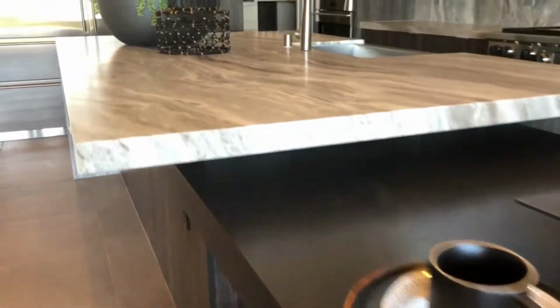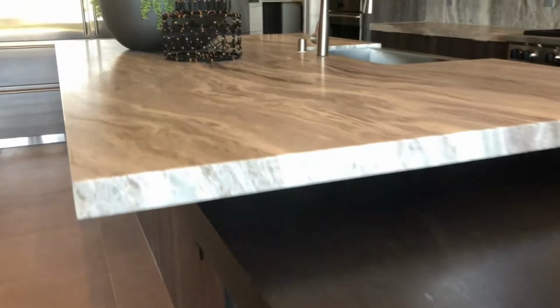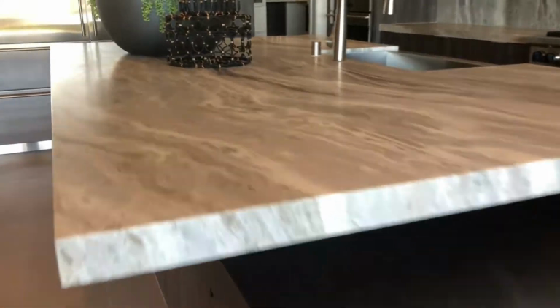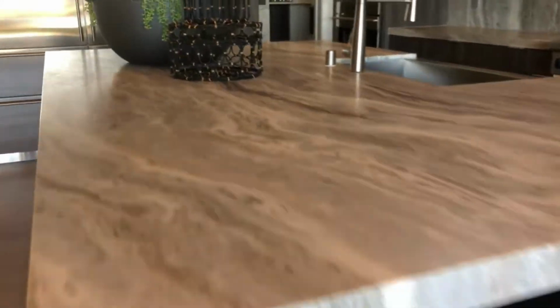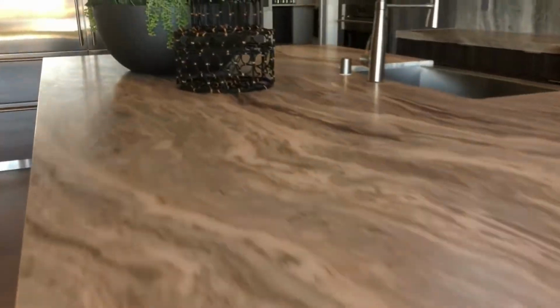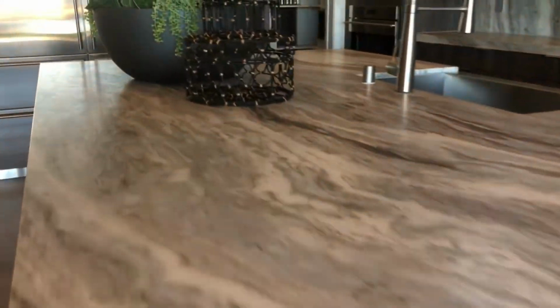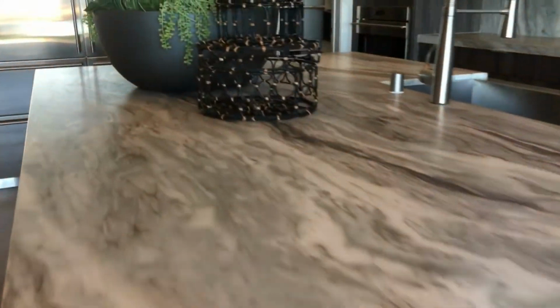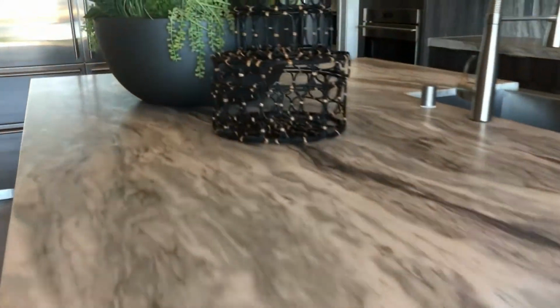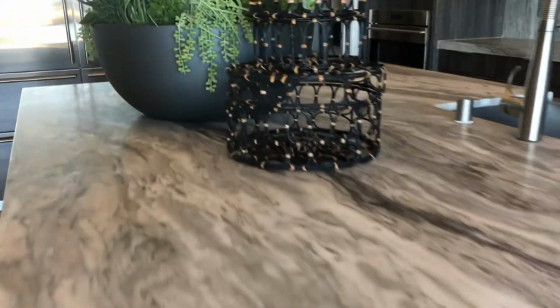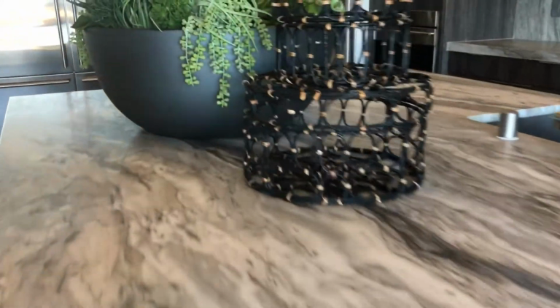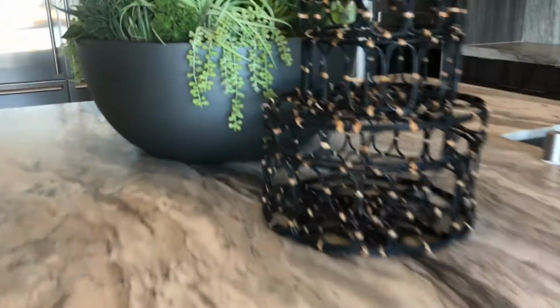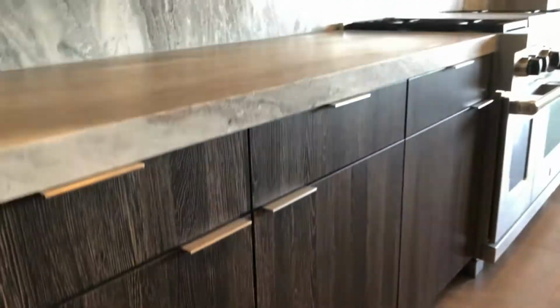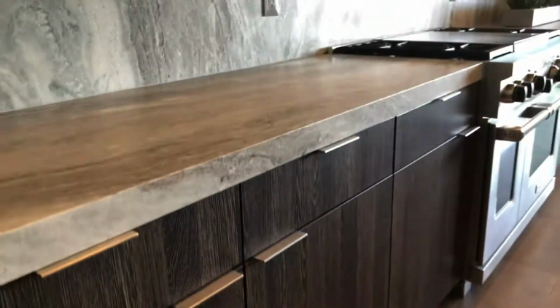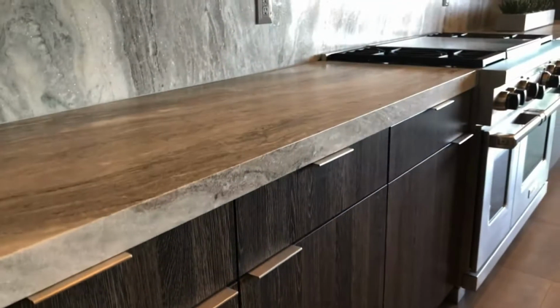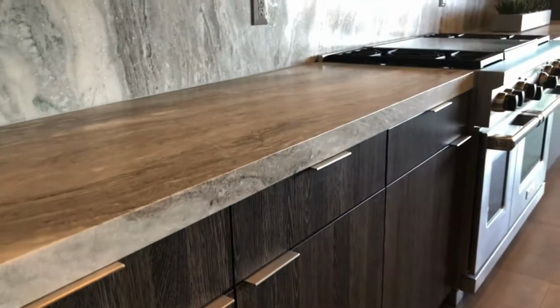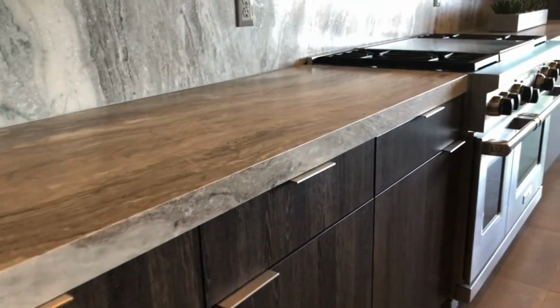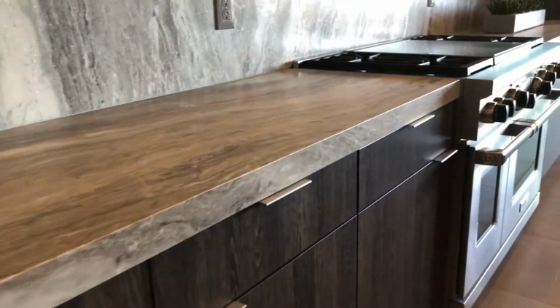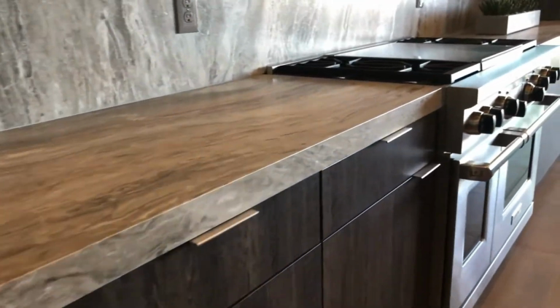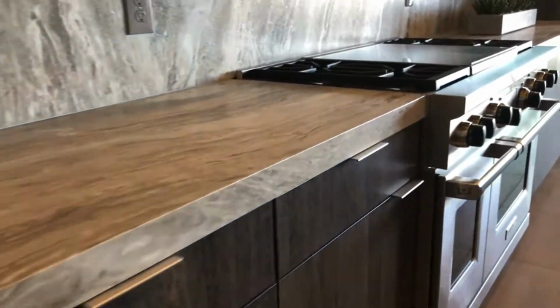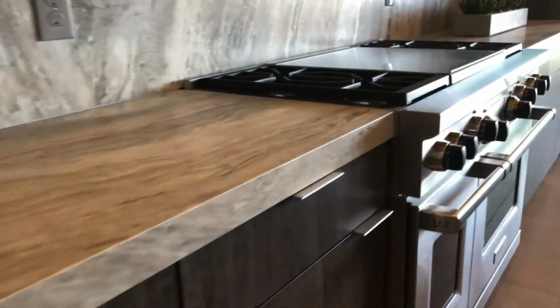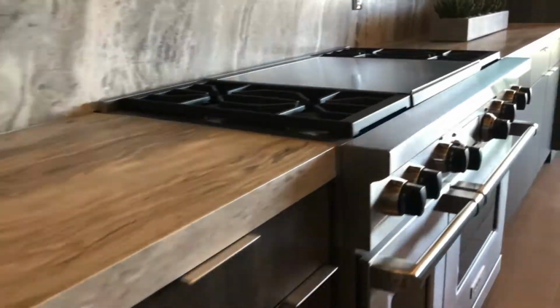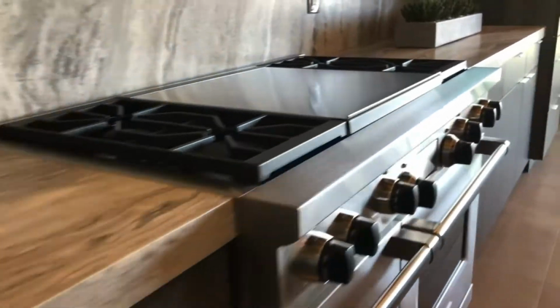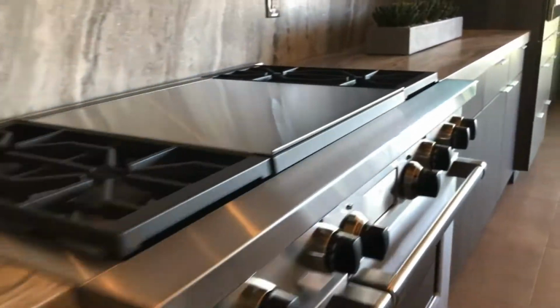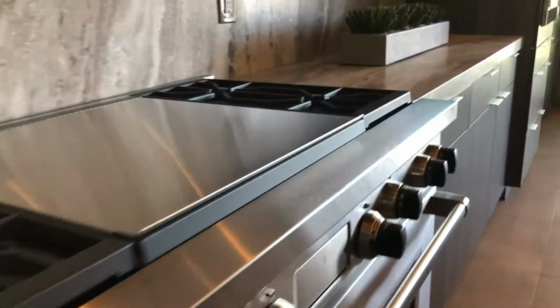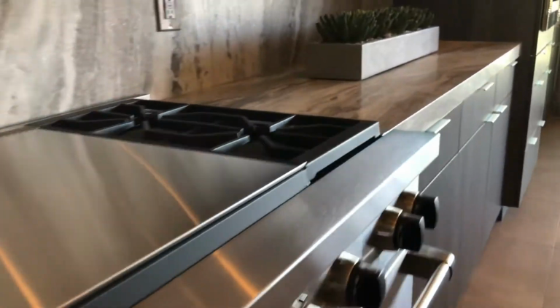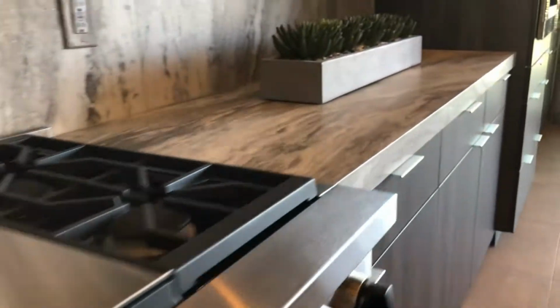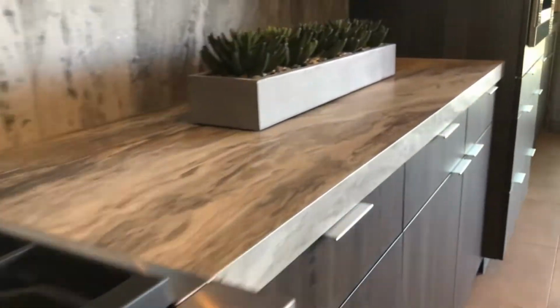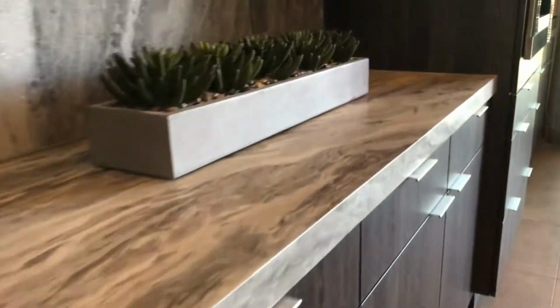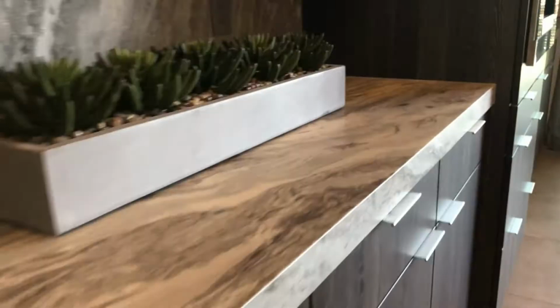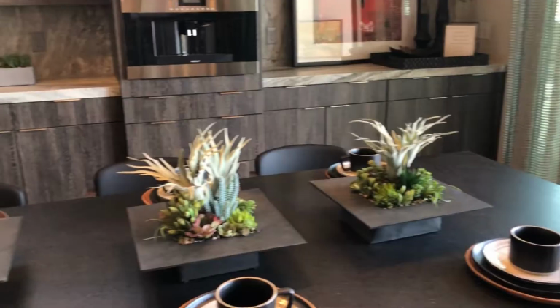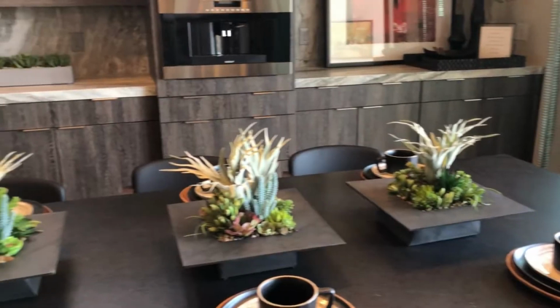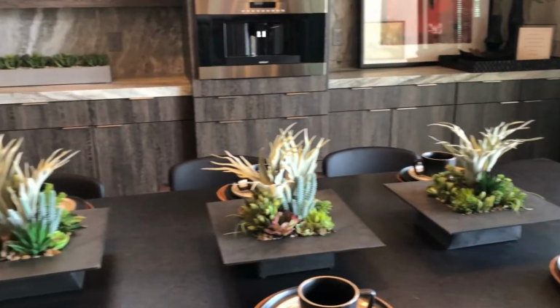The well-designed kitchen is equipped with an extended center island with breakfast bar, plenty of countertop and cabinet space, and a large walk-in pantry.